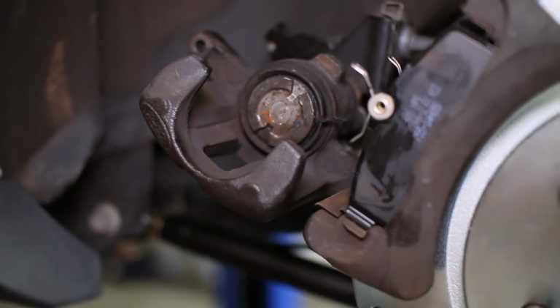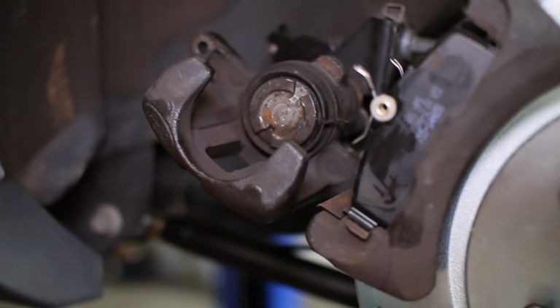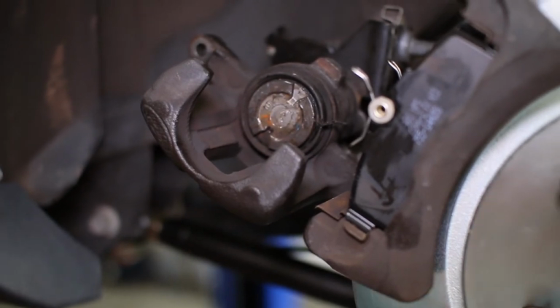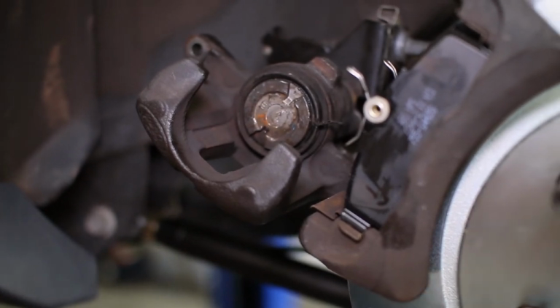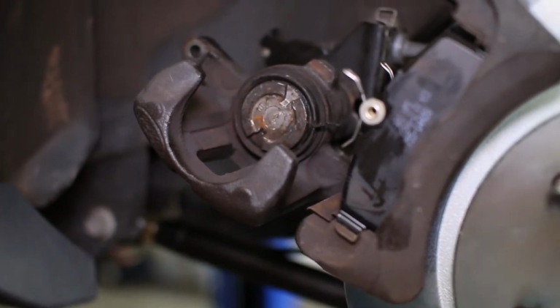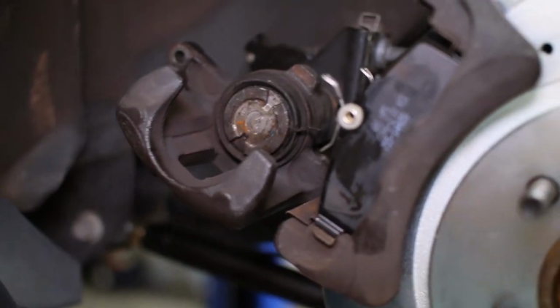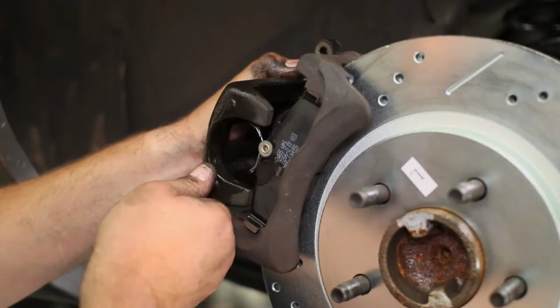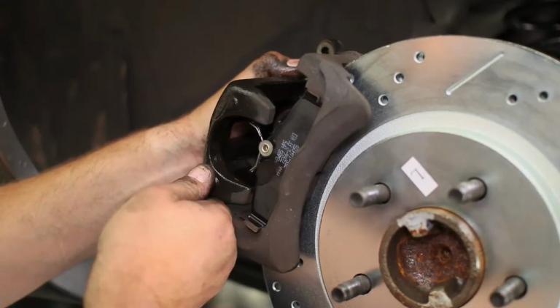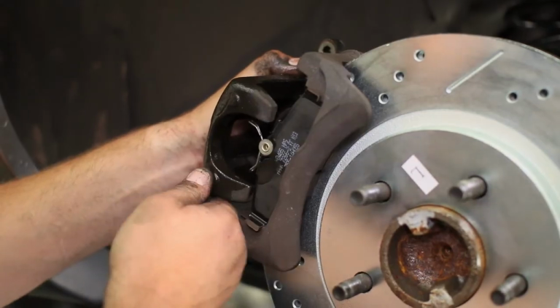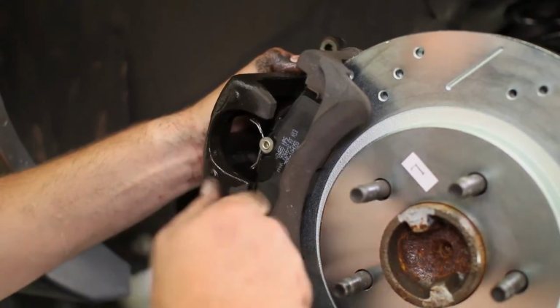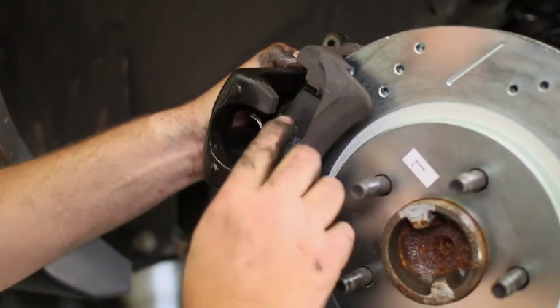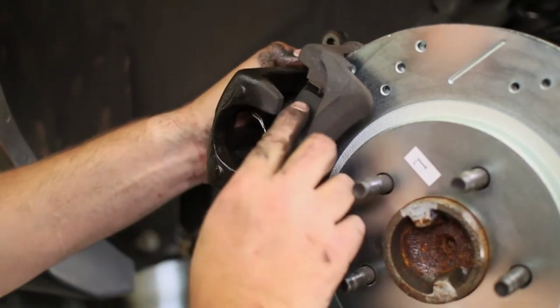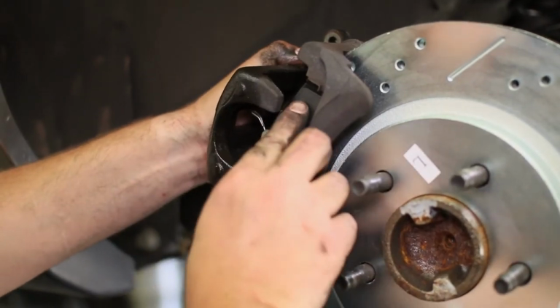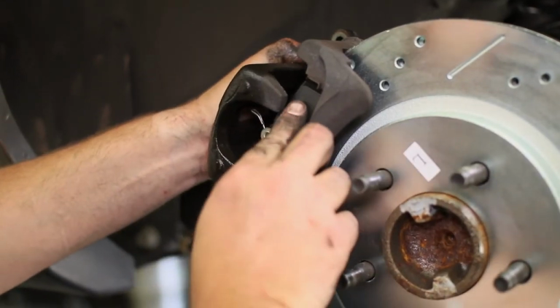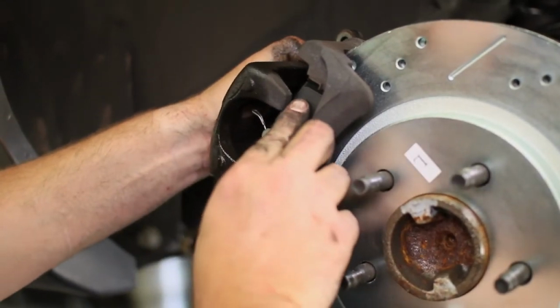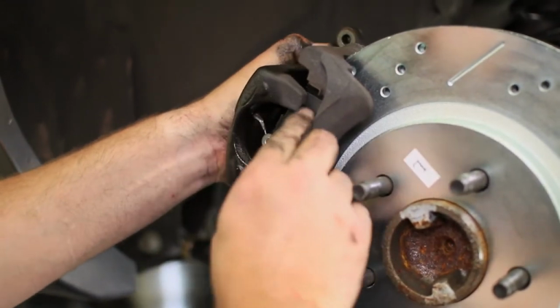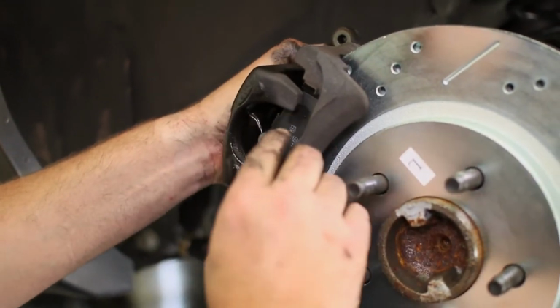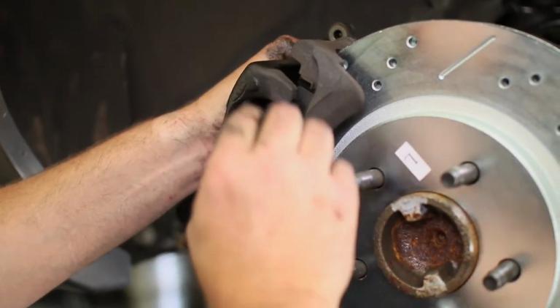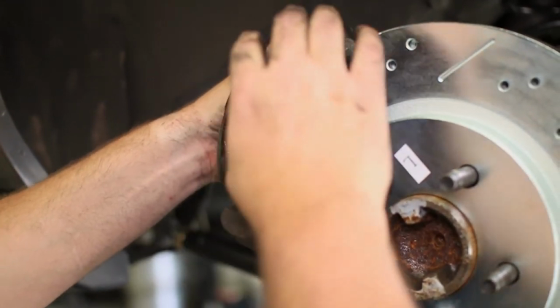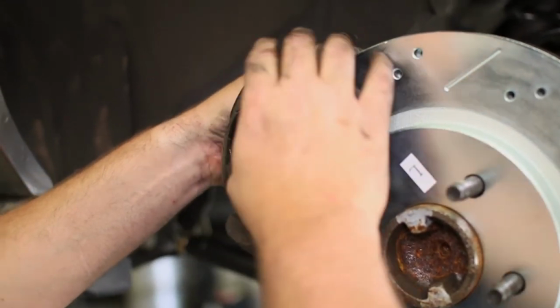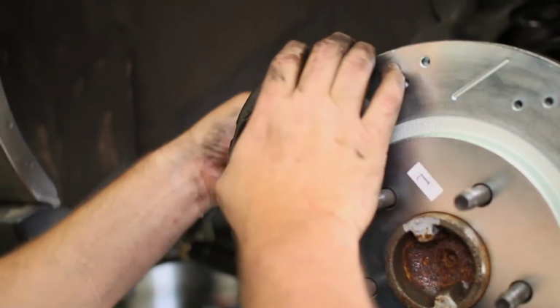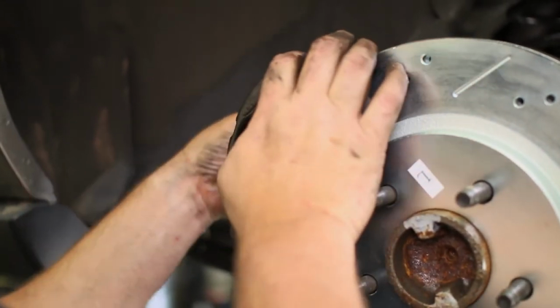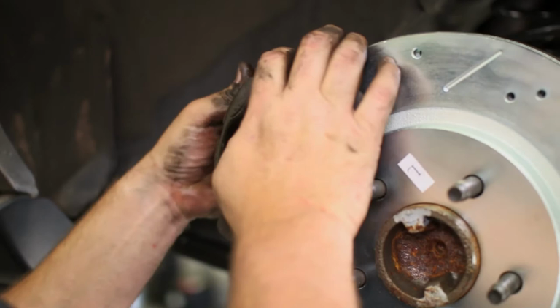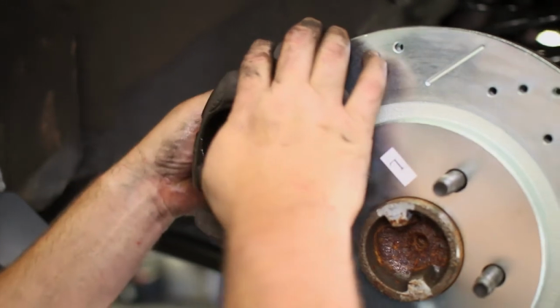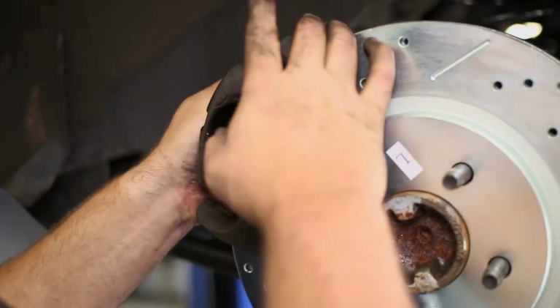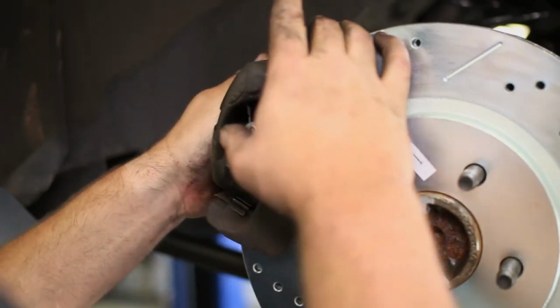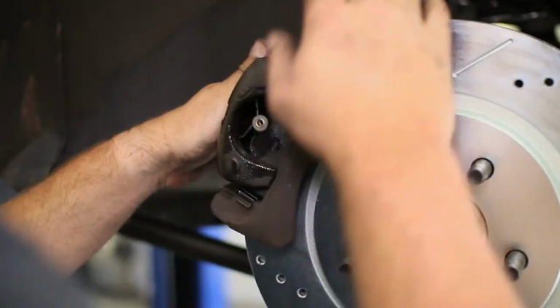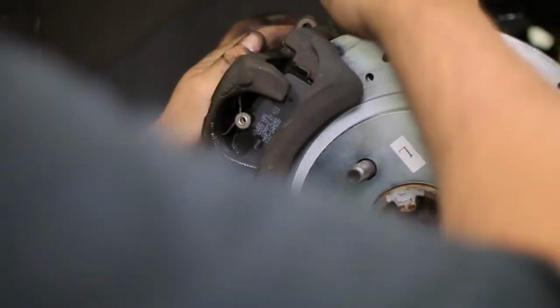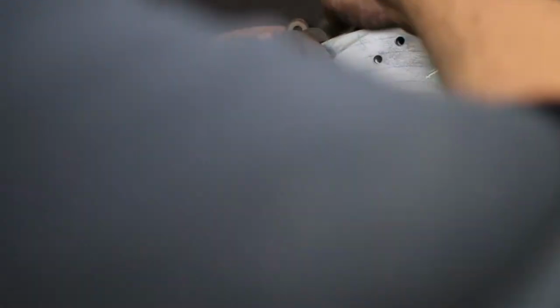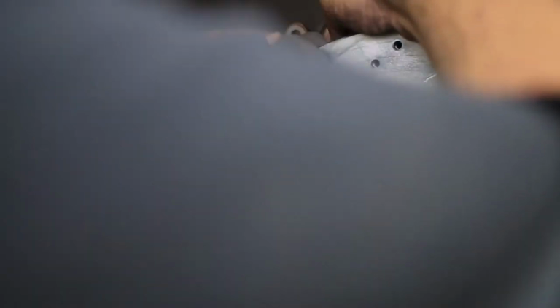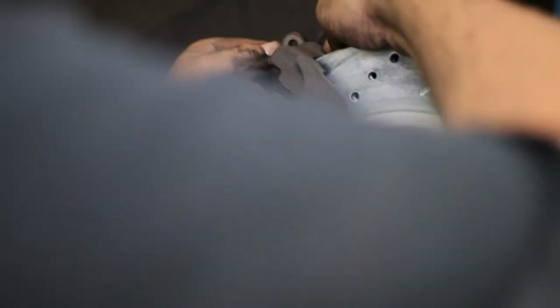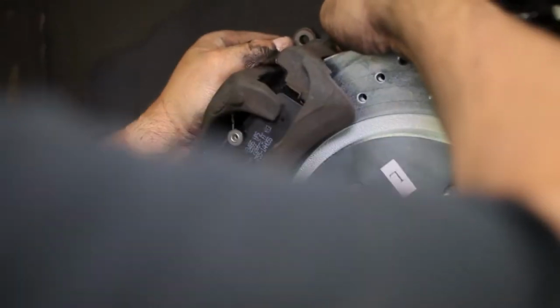Then tighten the bleeder screw and the caliper can be slid back over the pads. Also be sure the springs on the new pads are compressed by the top of the caliper.